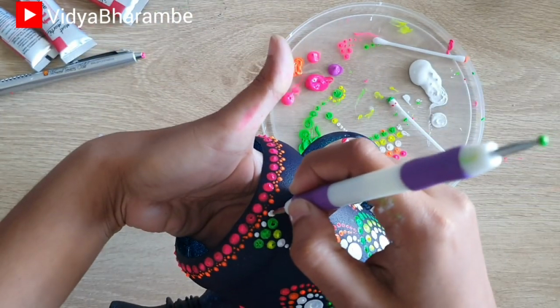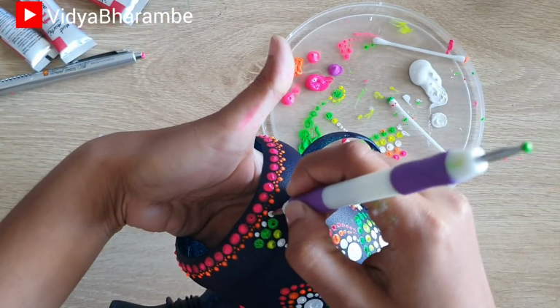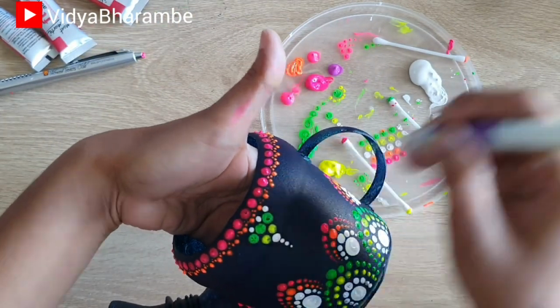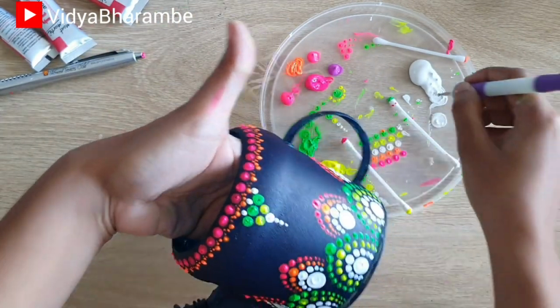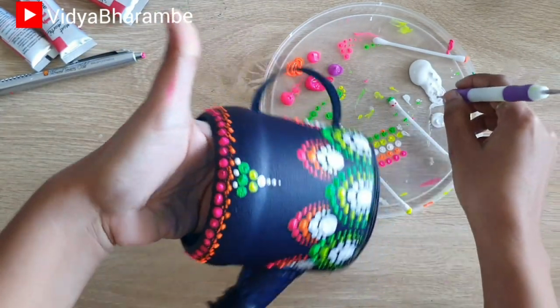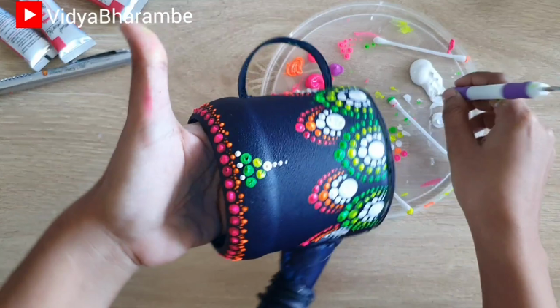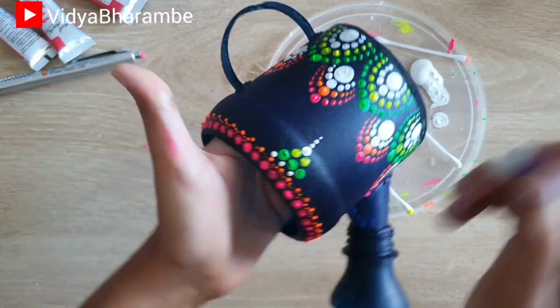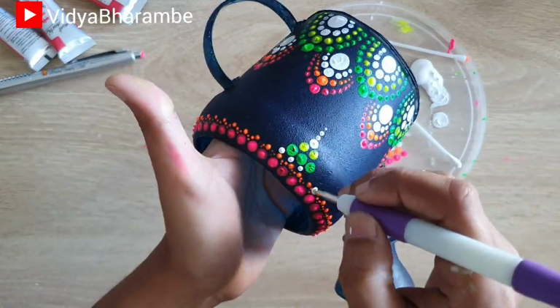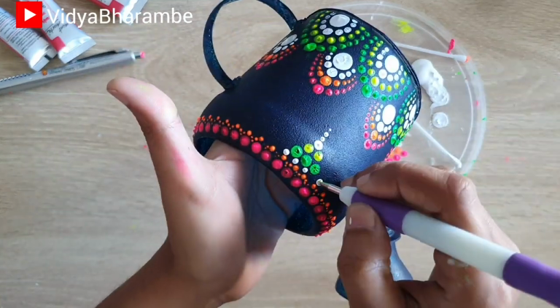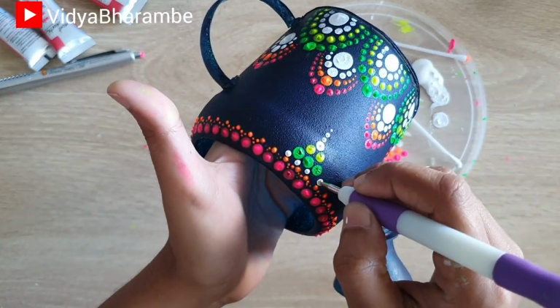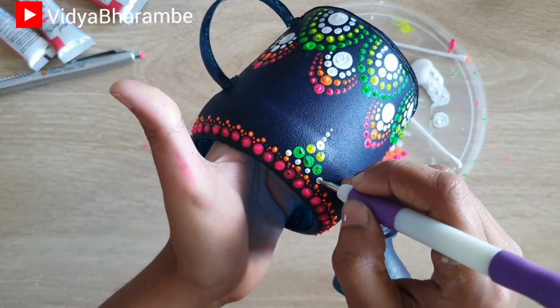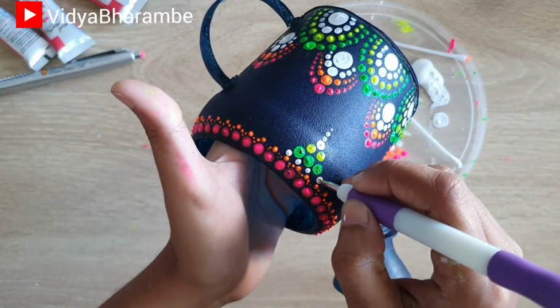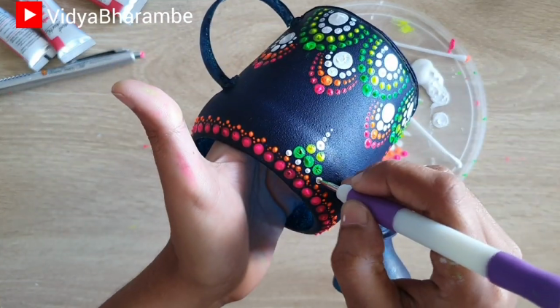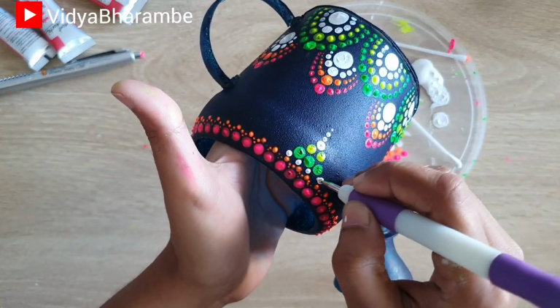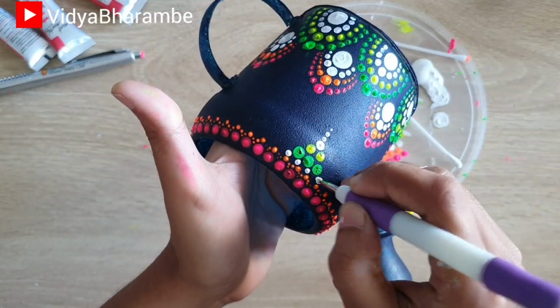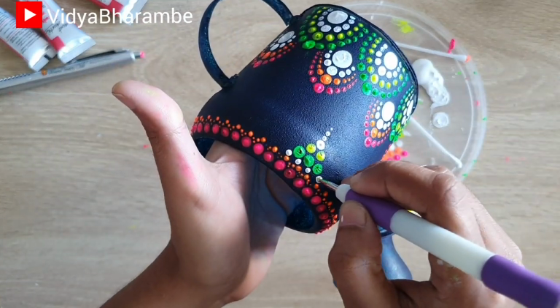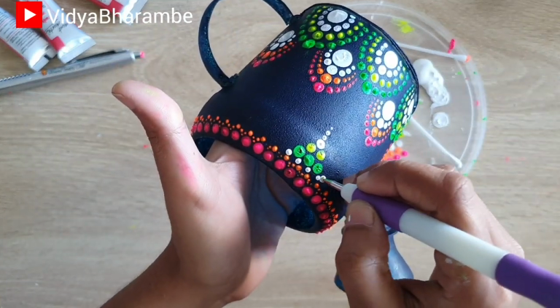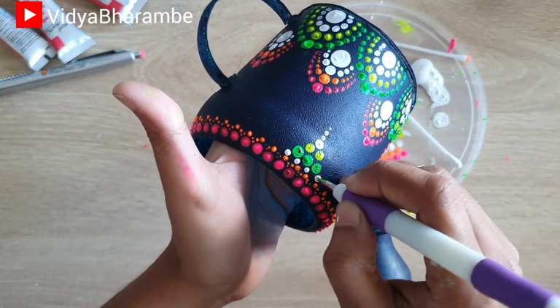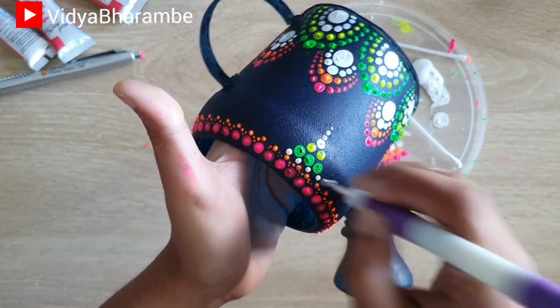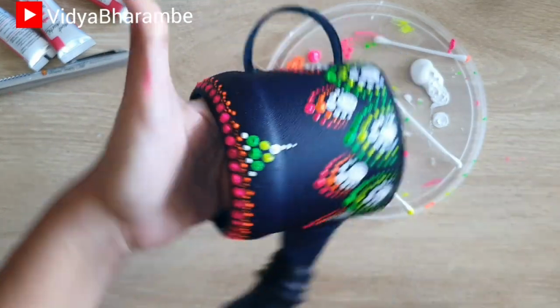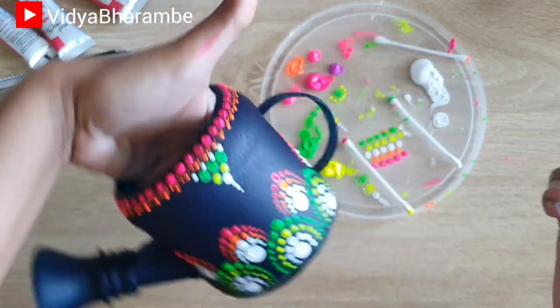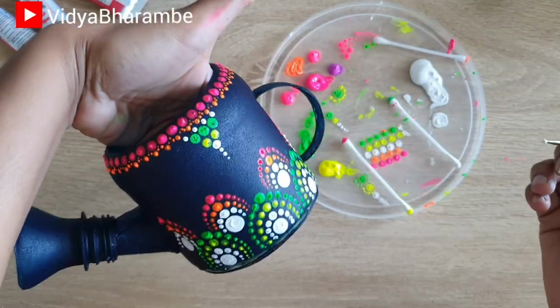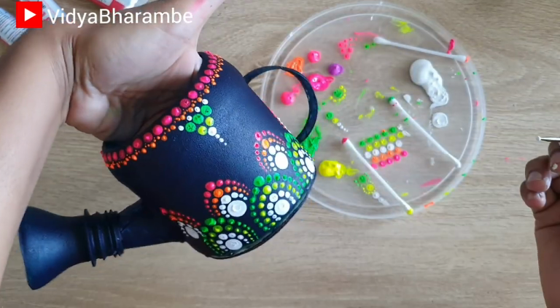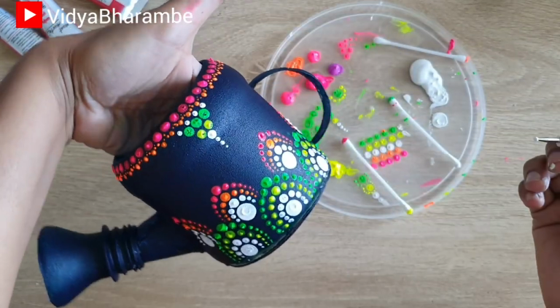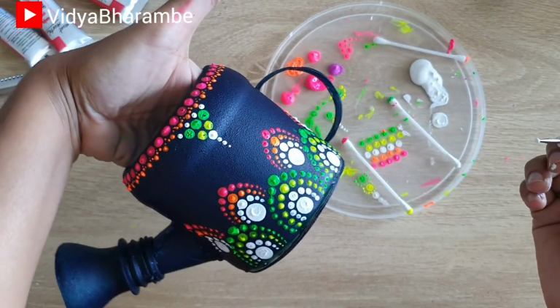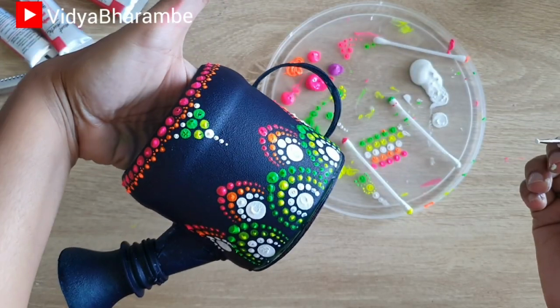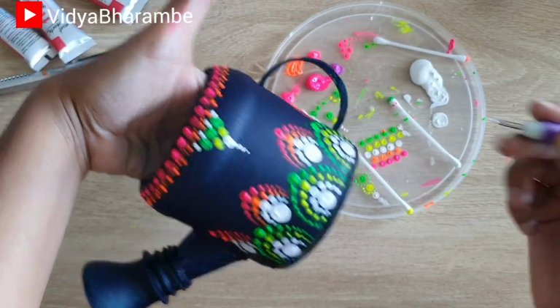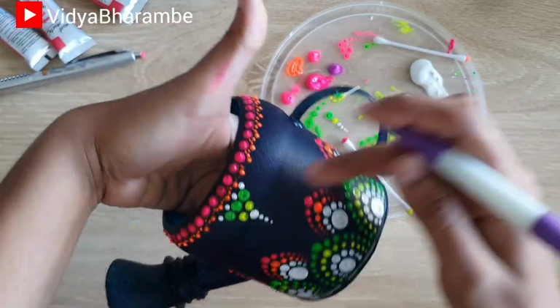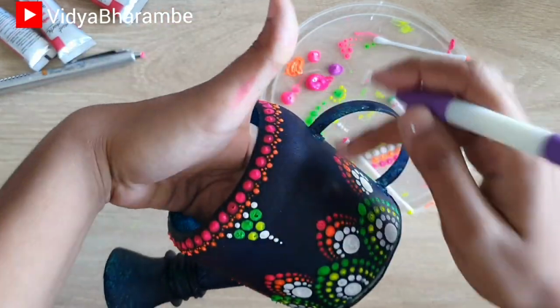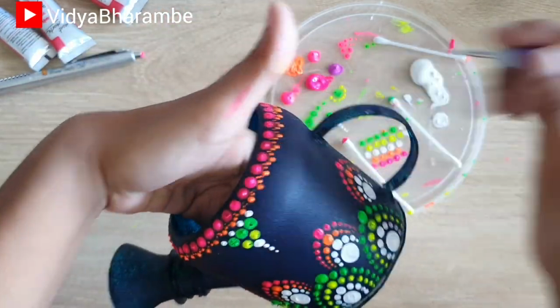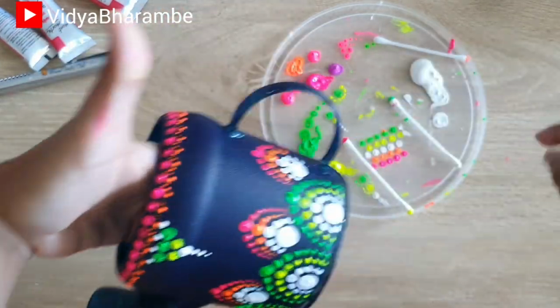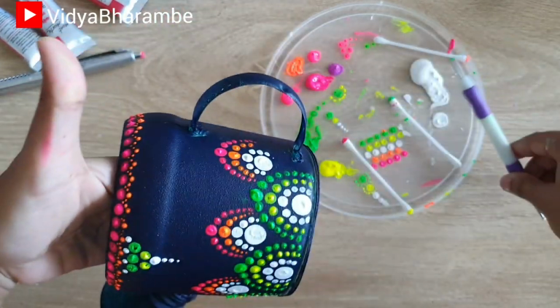Now at the mouth of this watering can, I'm going to follow the same design as we did for the border.